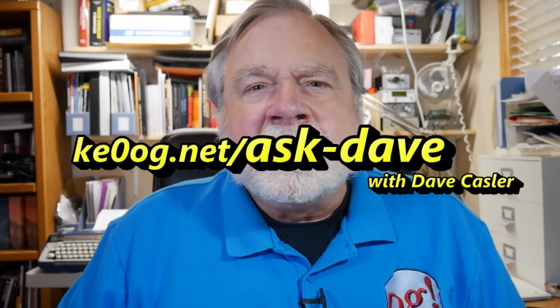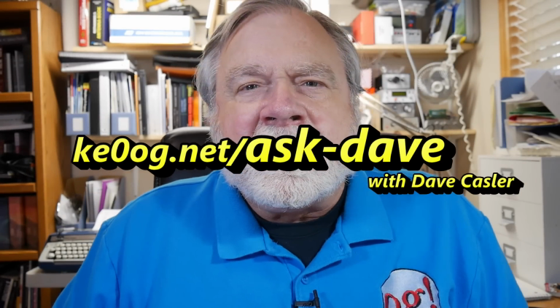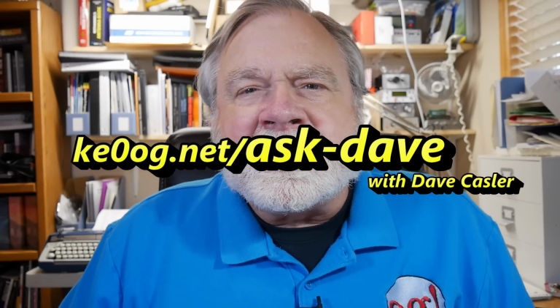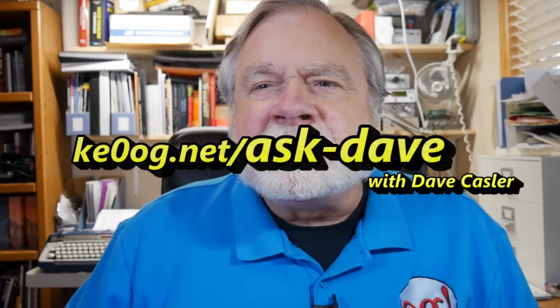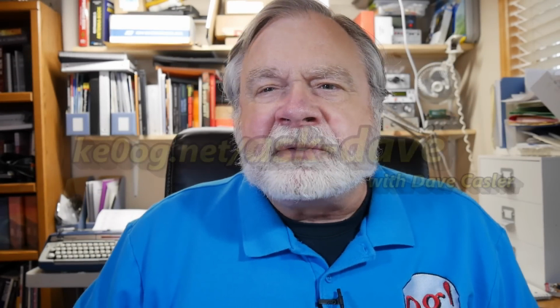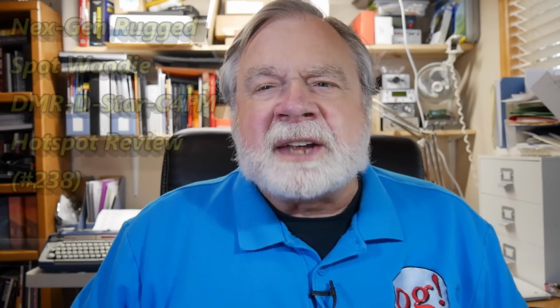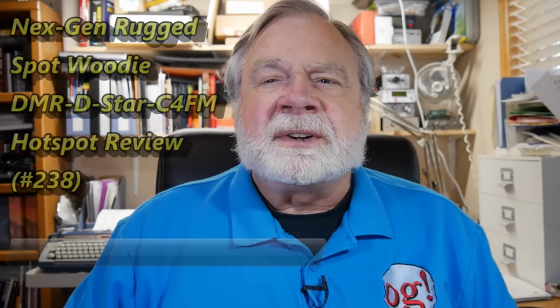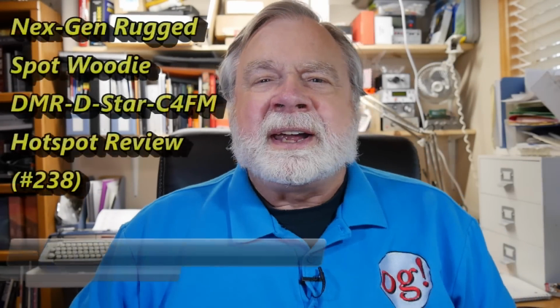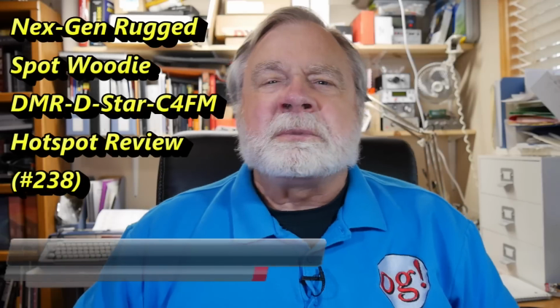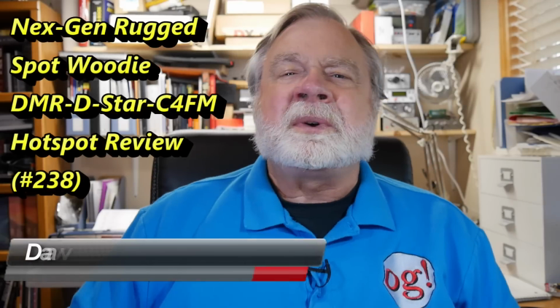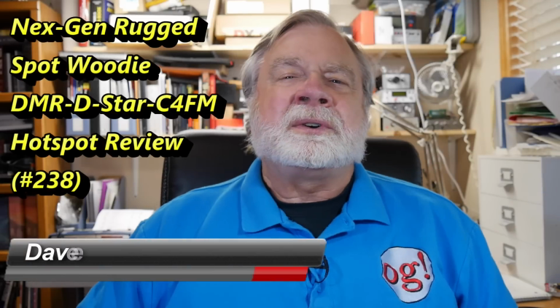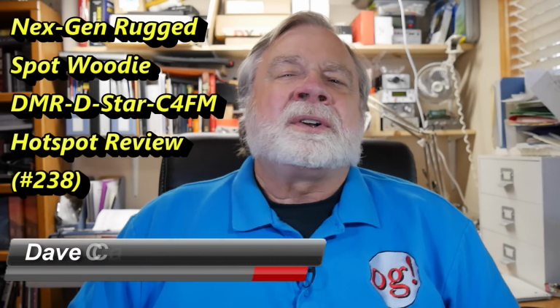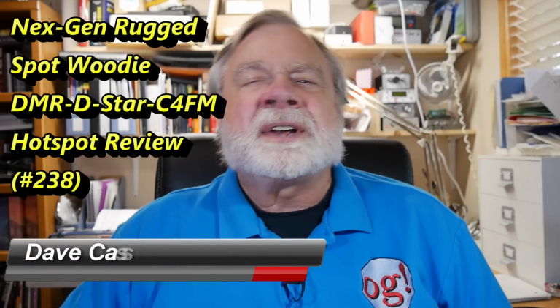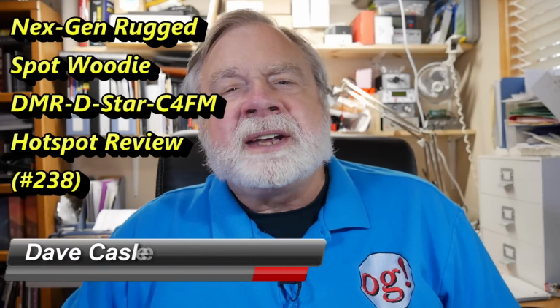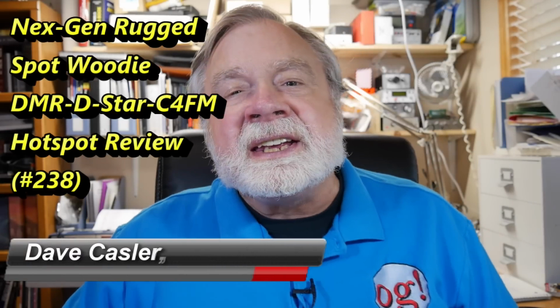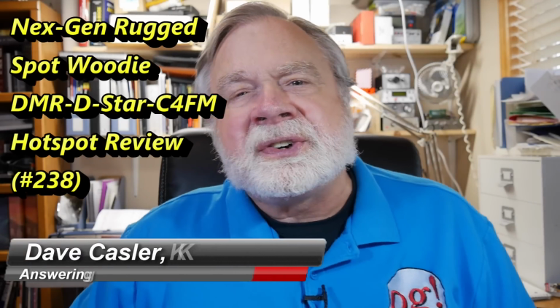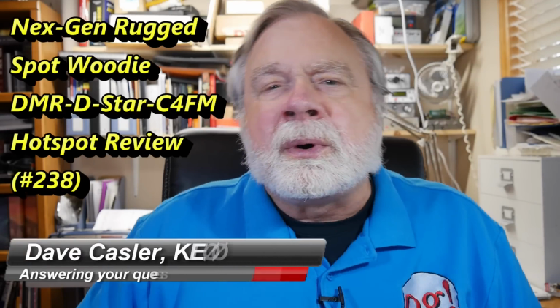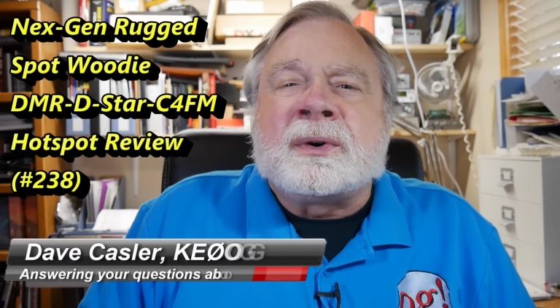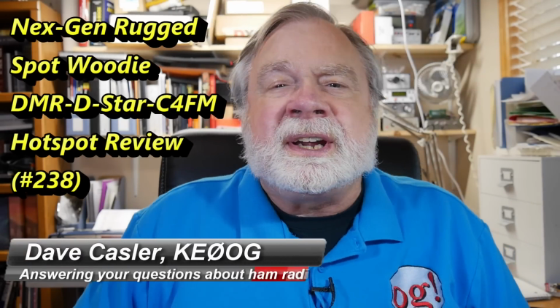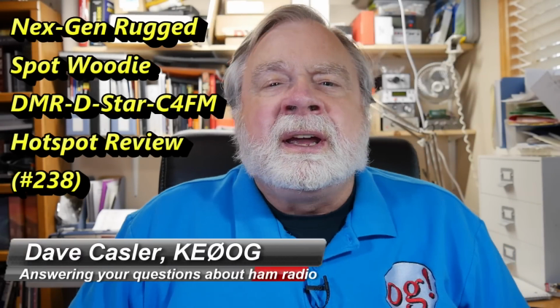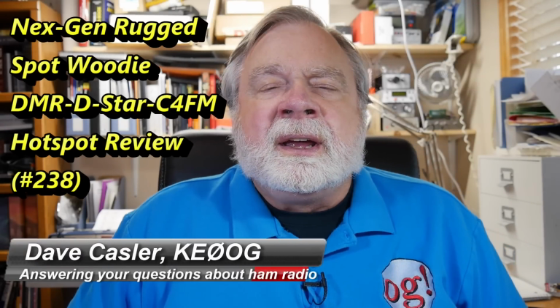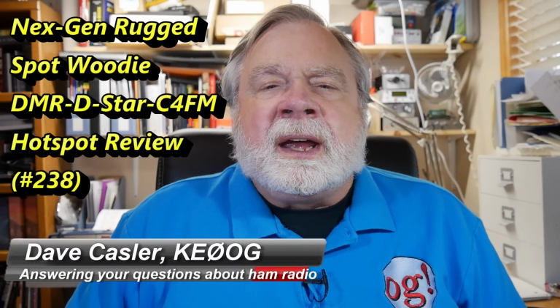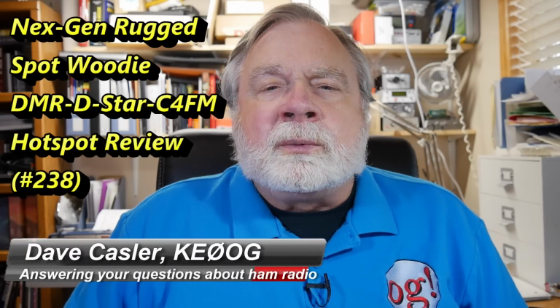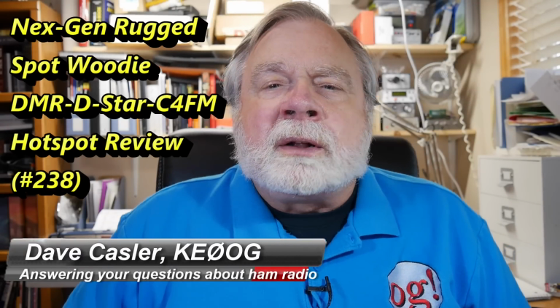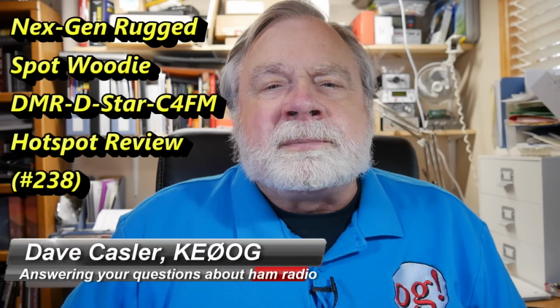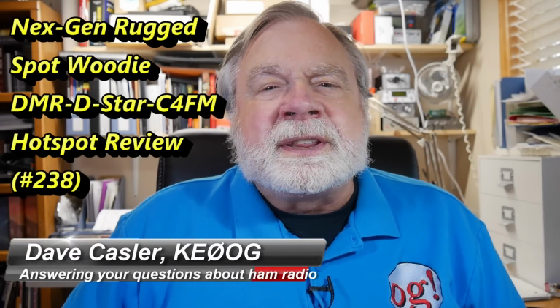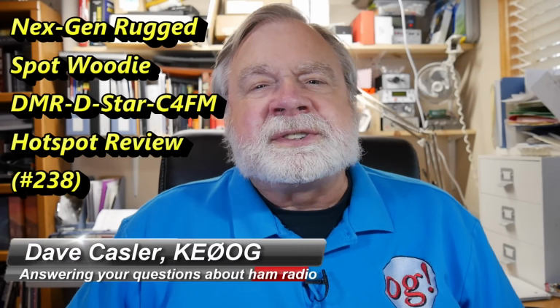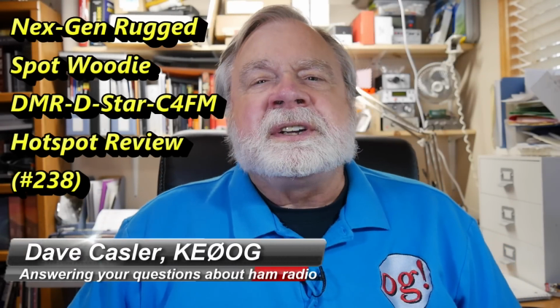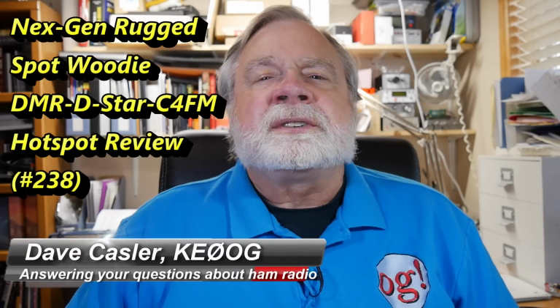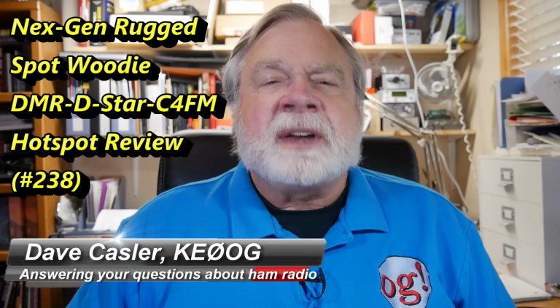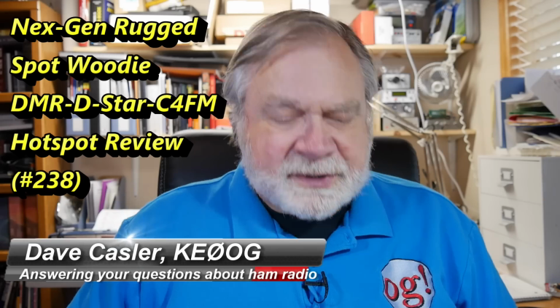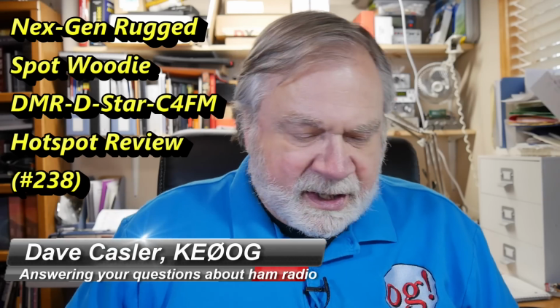Hi, I'm Dave Kassler, Amateur Radio Callsign KE0OG, and welcome to this edition of Ask Dave.